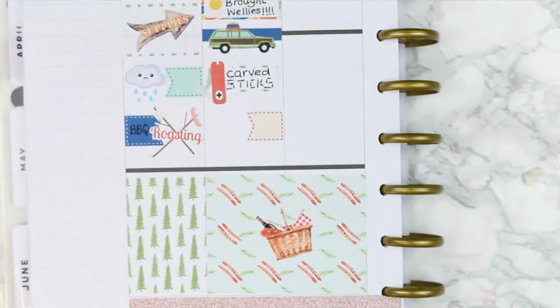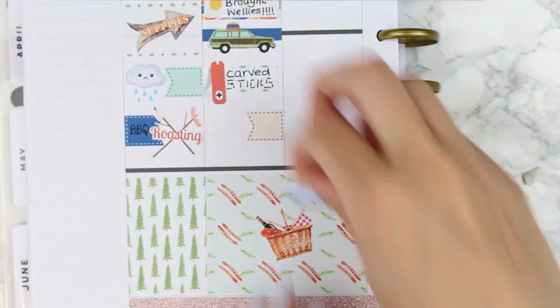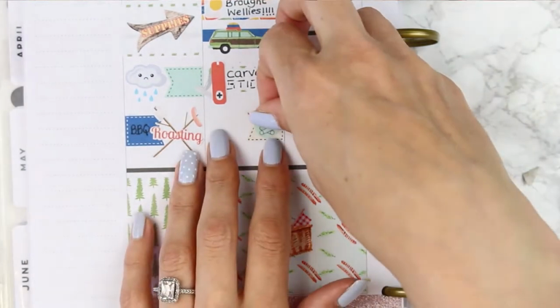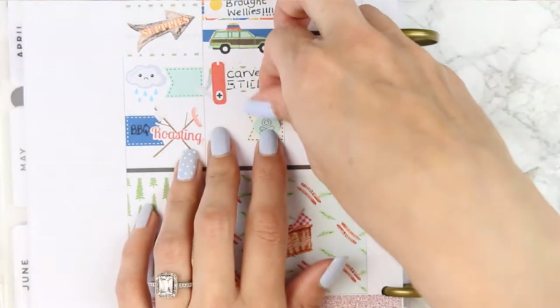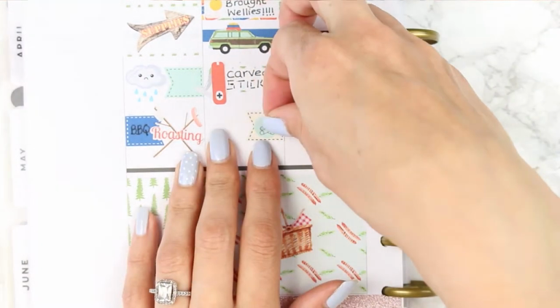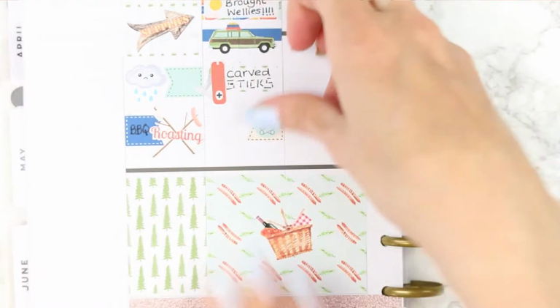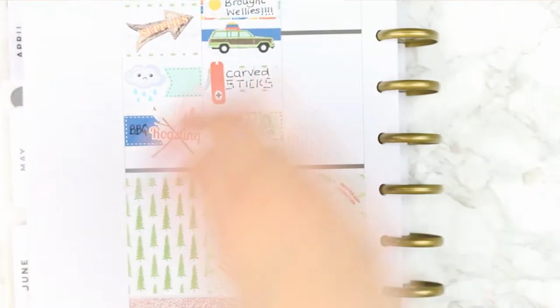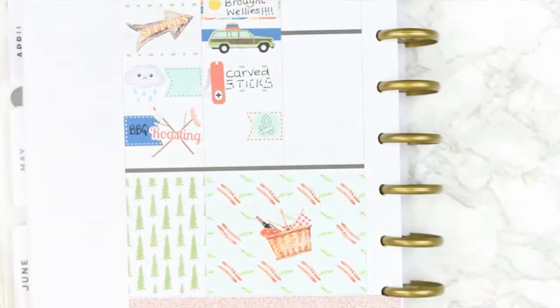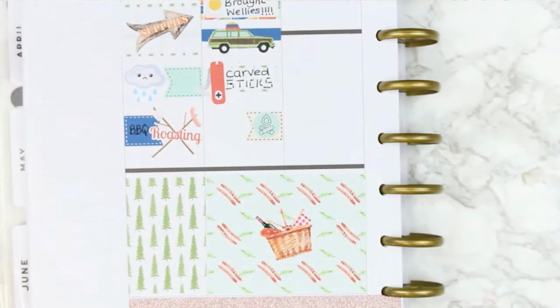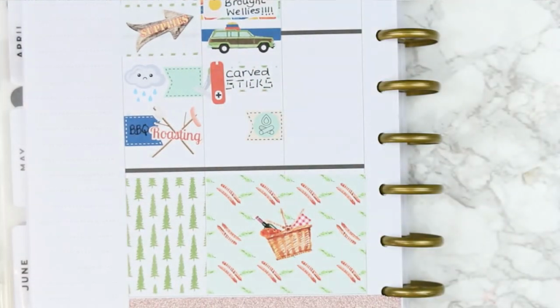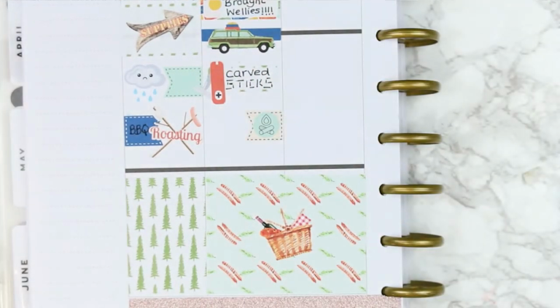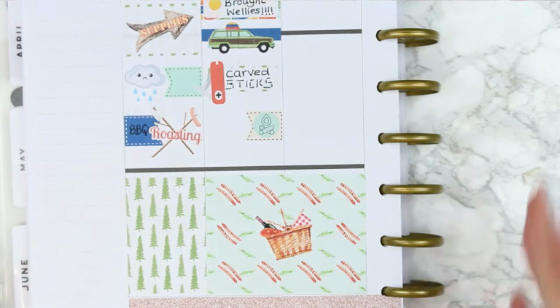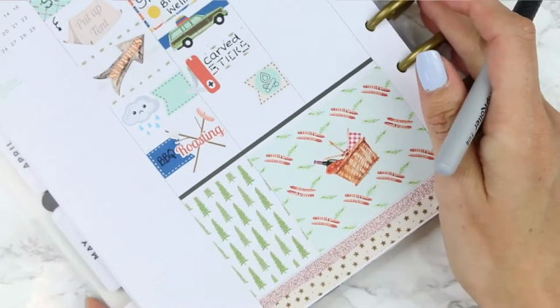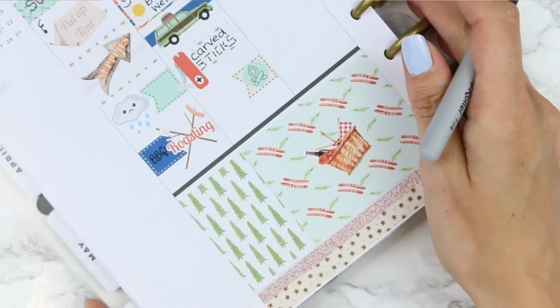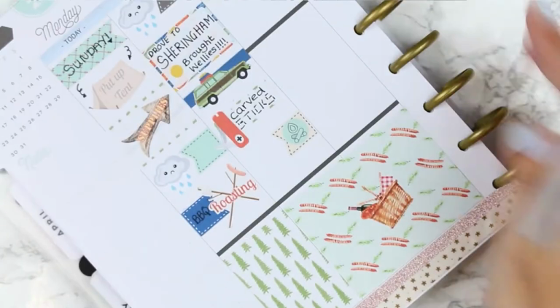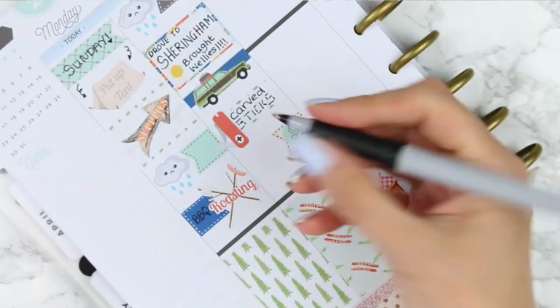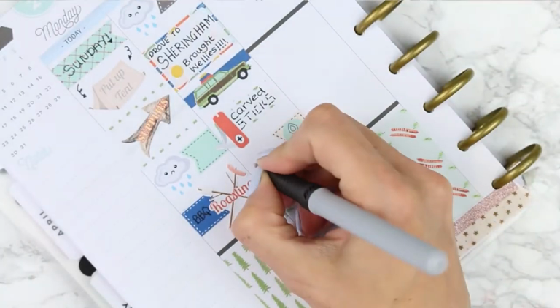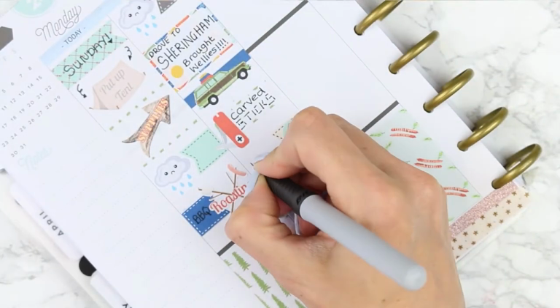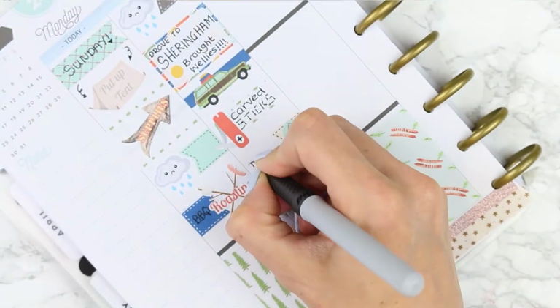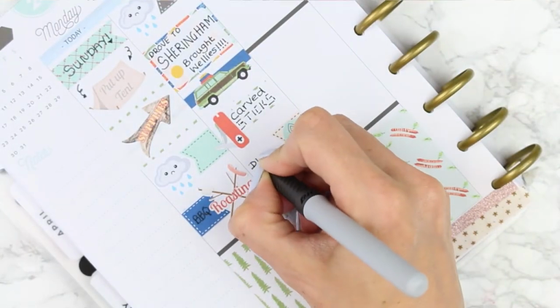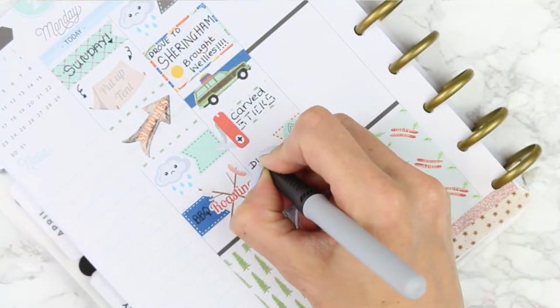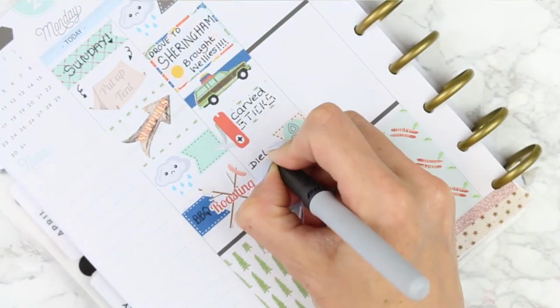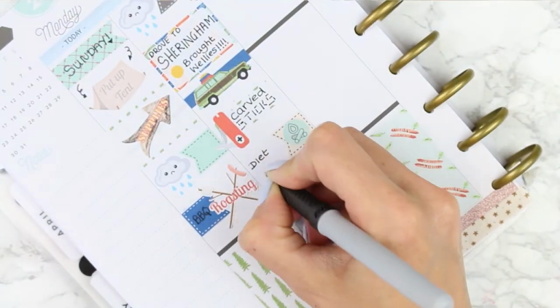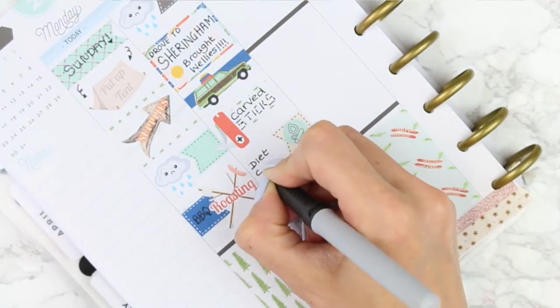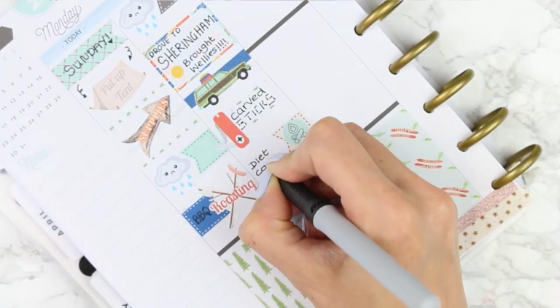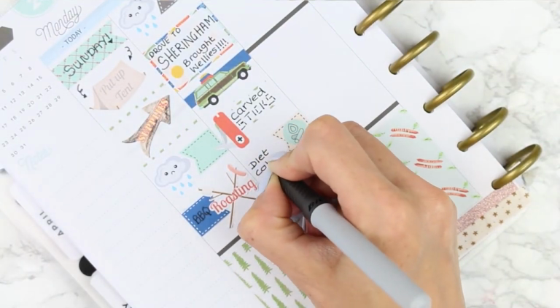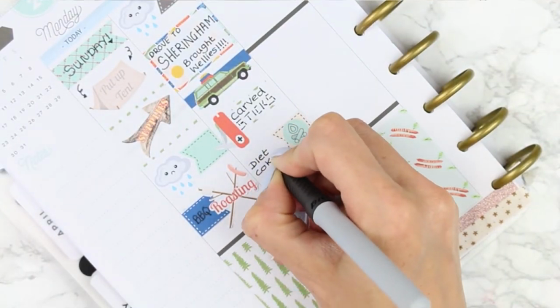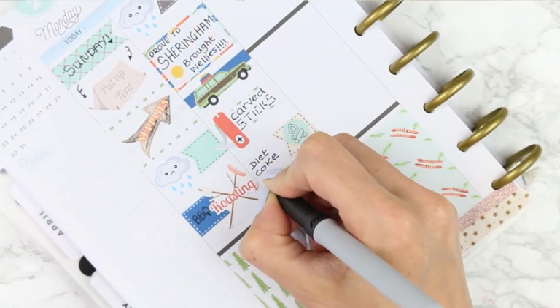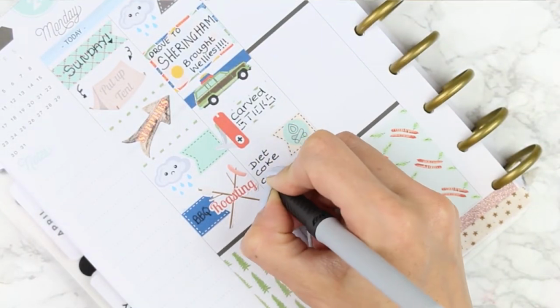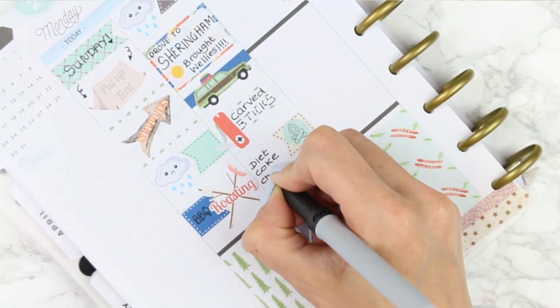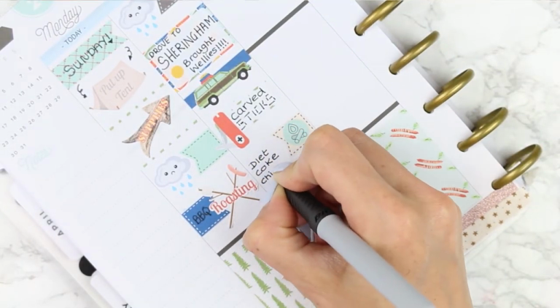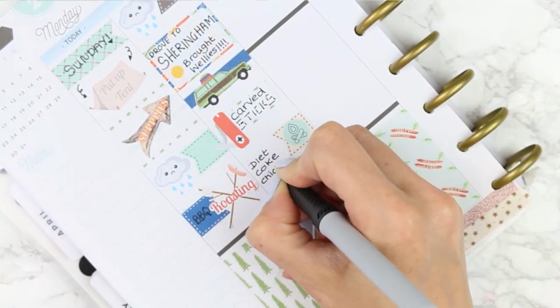I'm just using a page flag here with a little campfire symbol to mark down that we had diet Coke chicken this day for dinner.